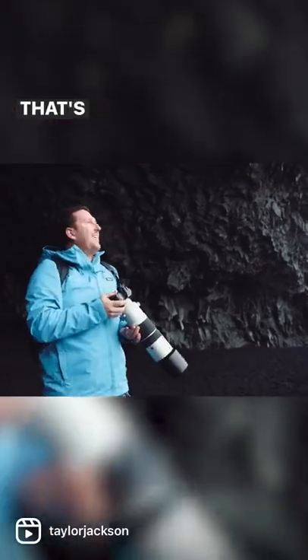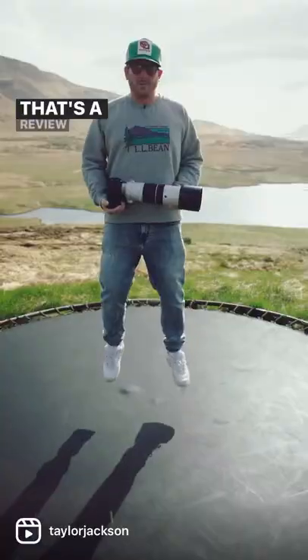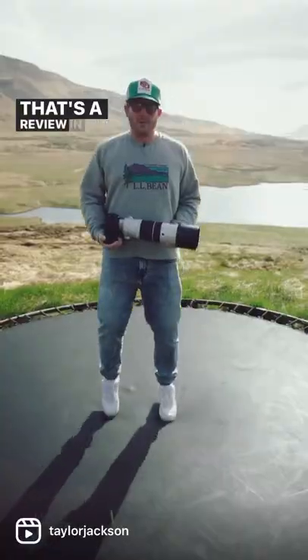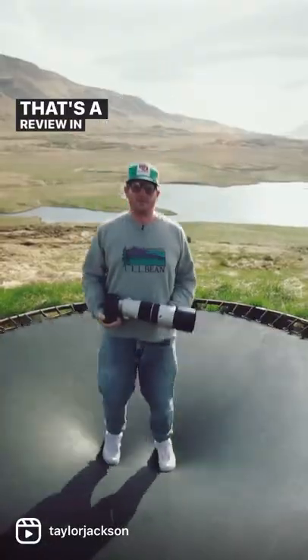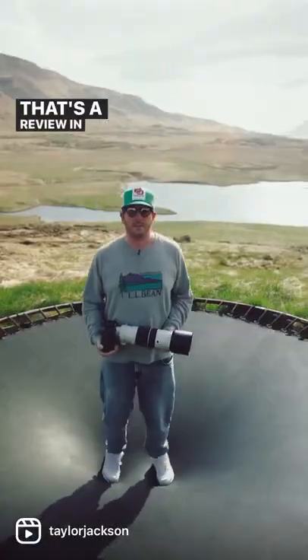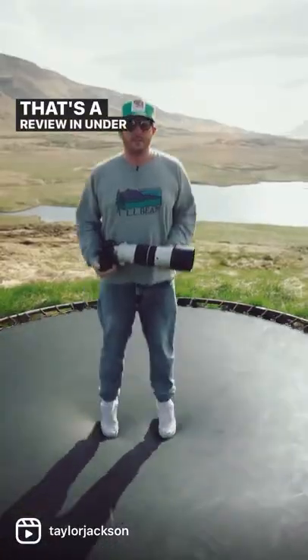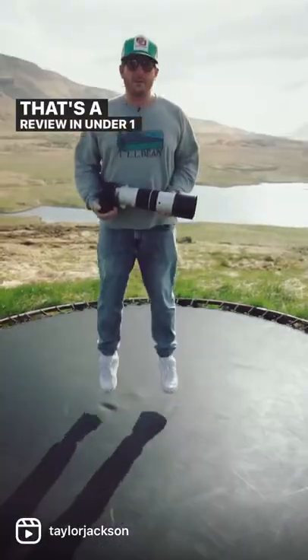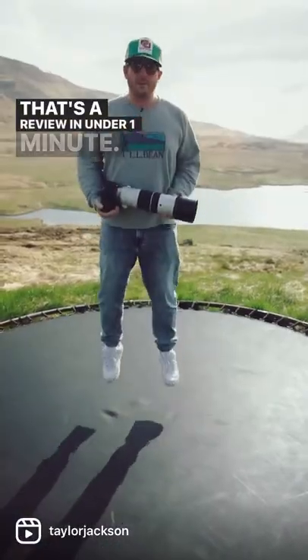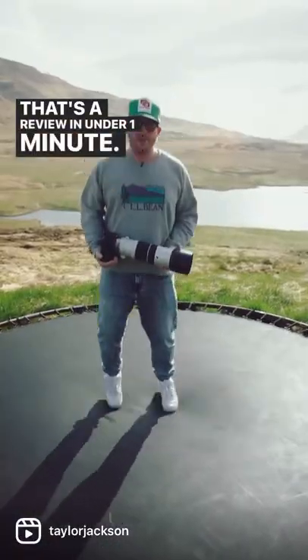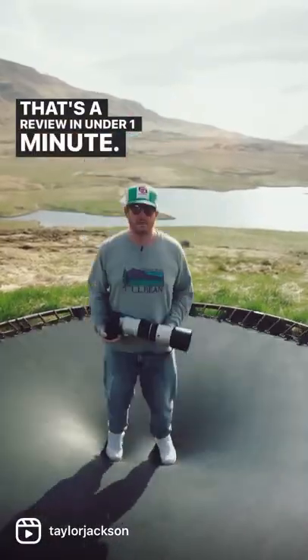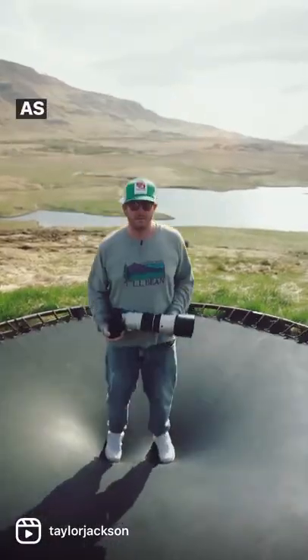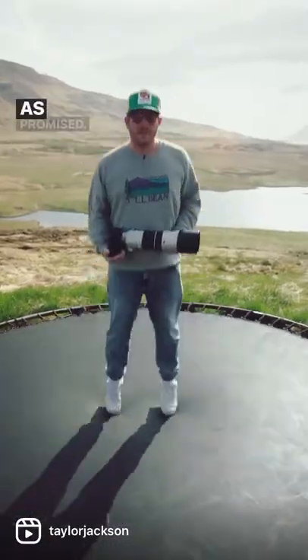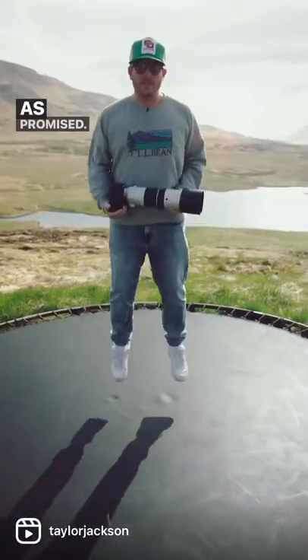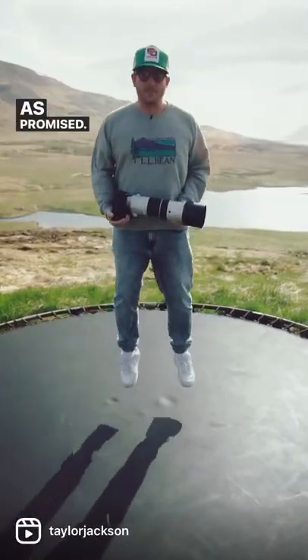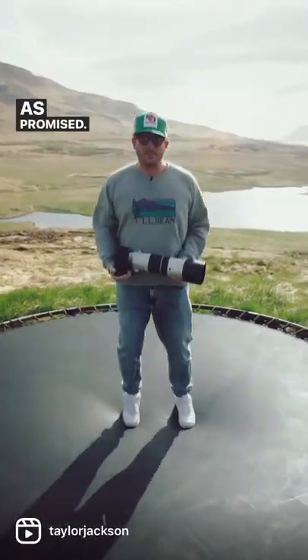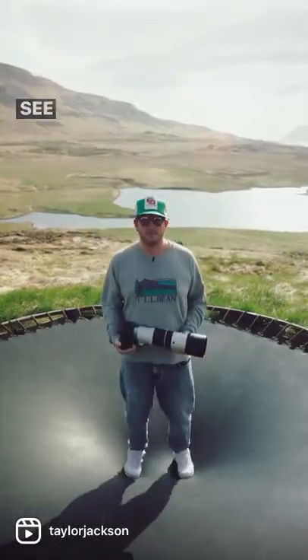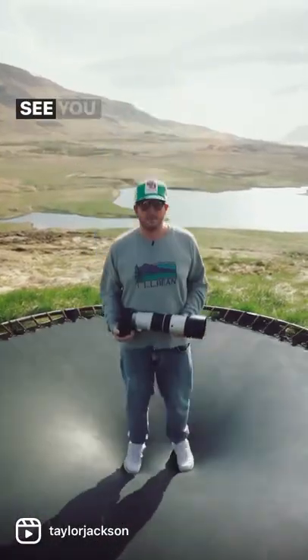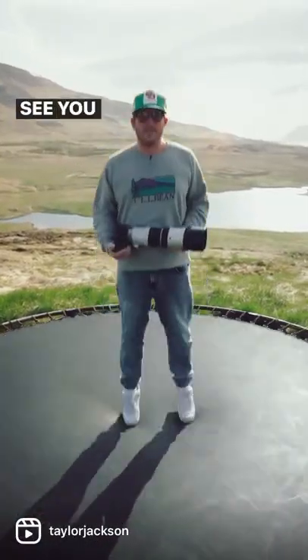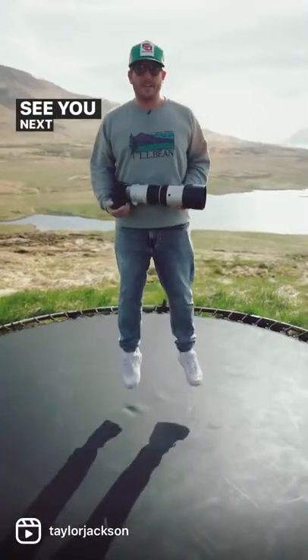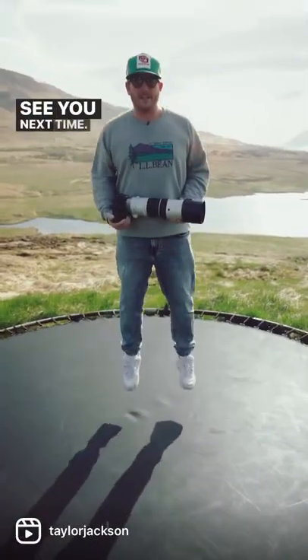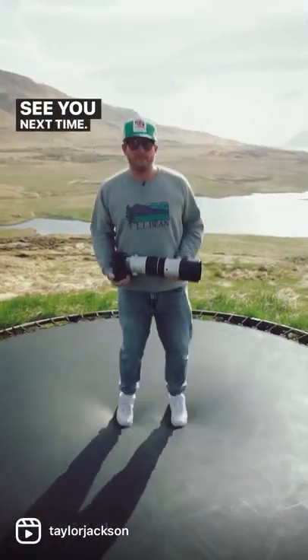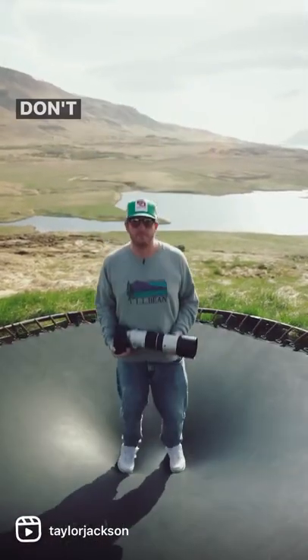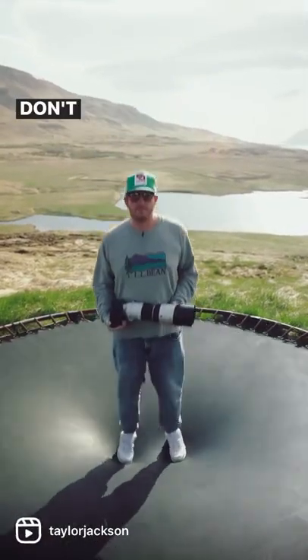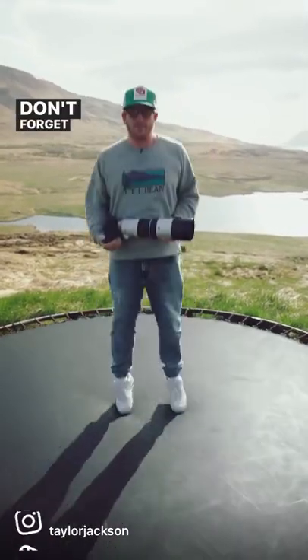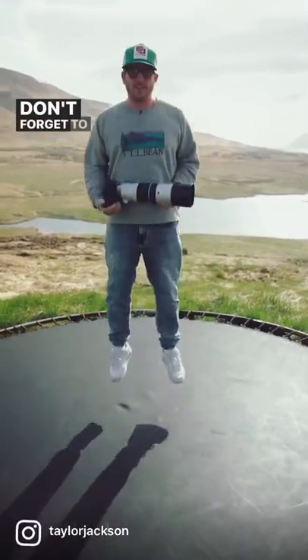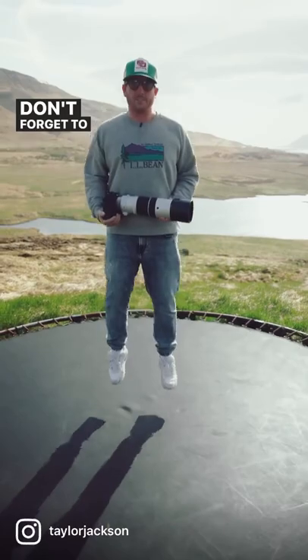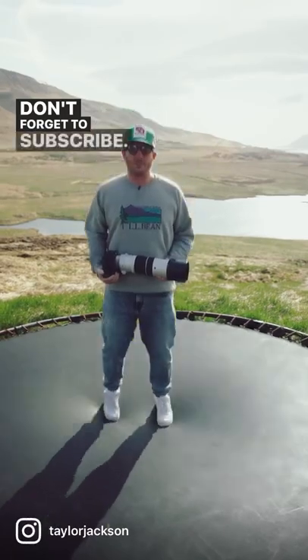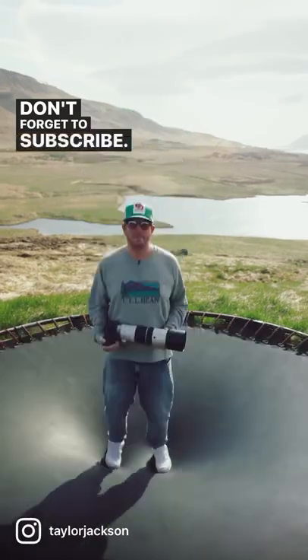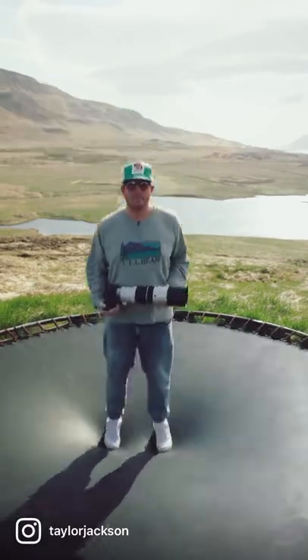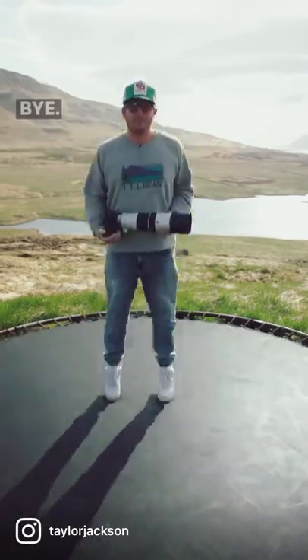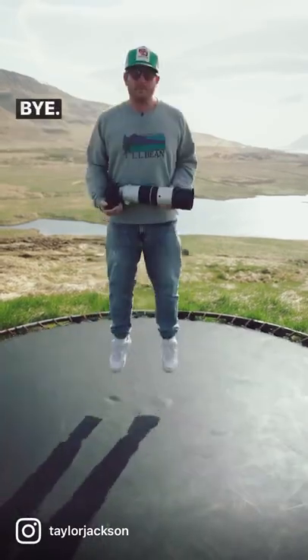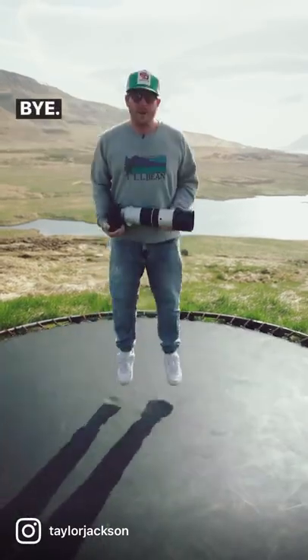So that's a review in under one minute, as promised. See you next time. Don't forget to subscribe. Bye.